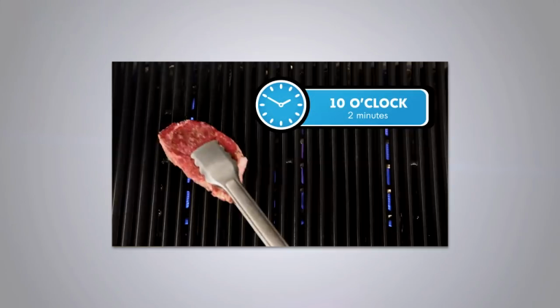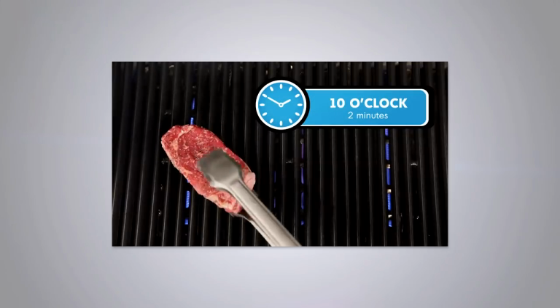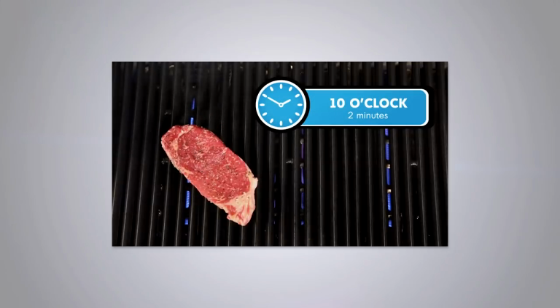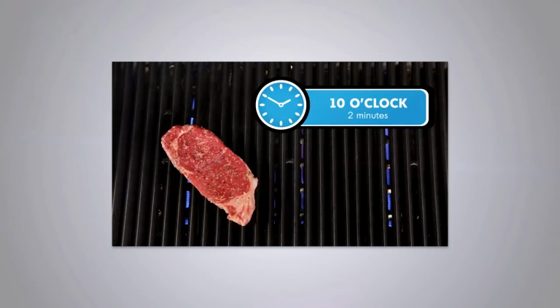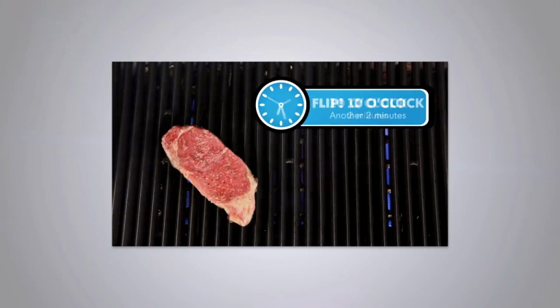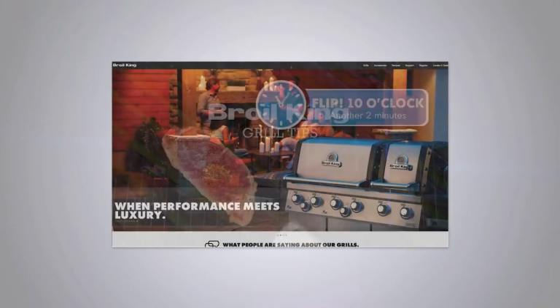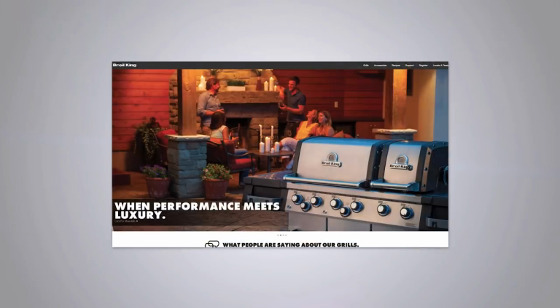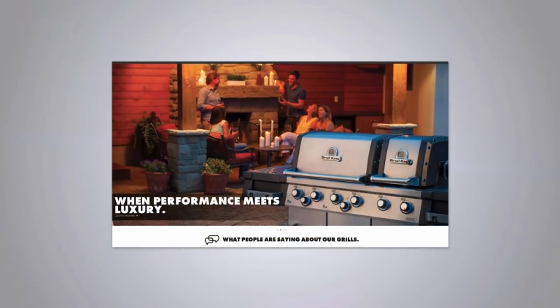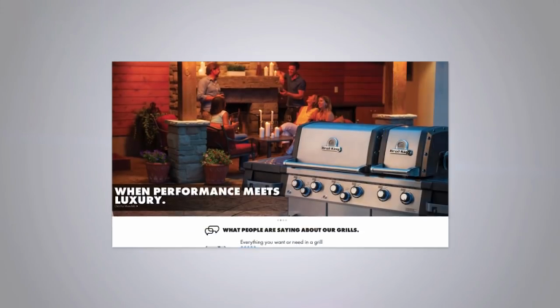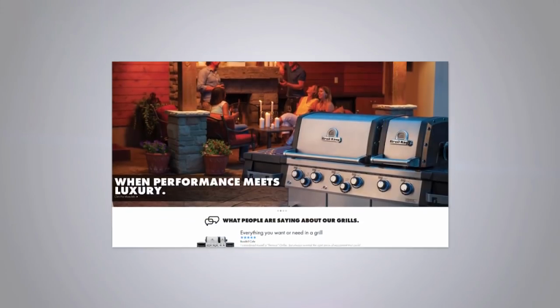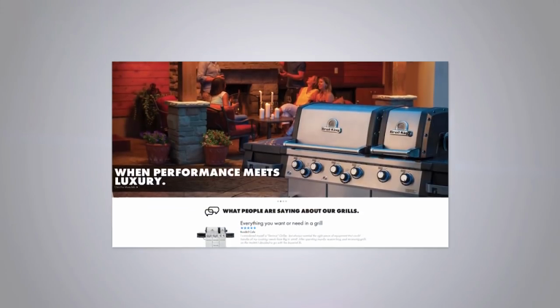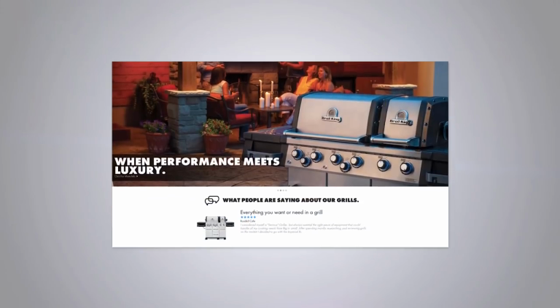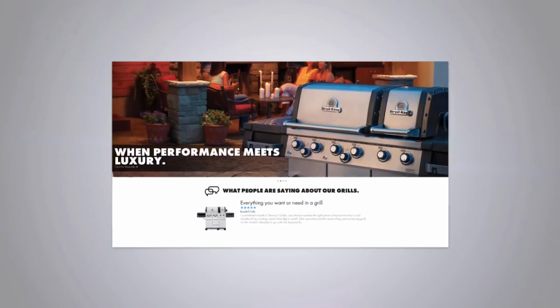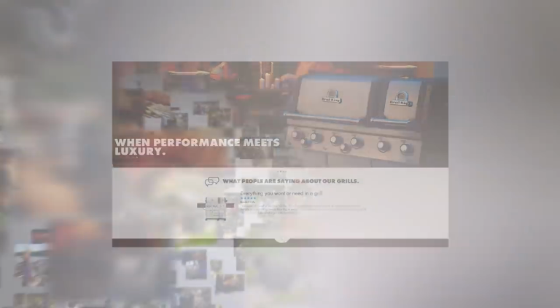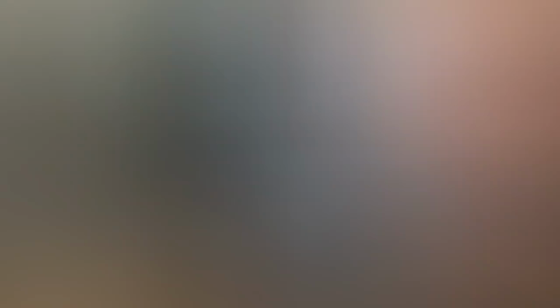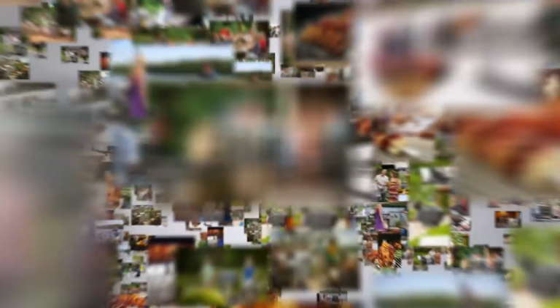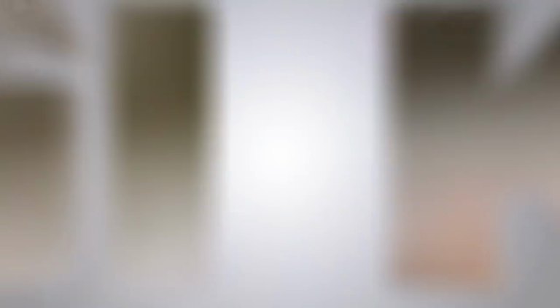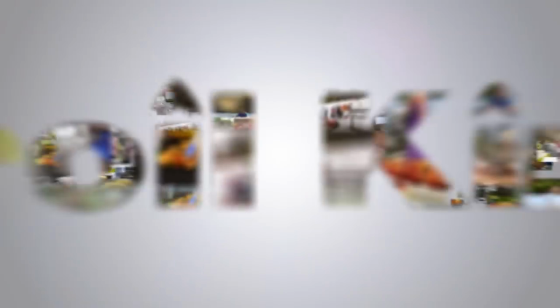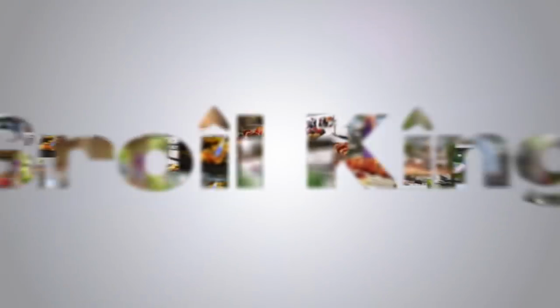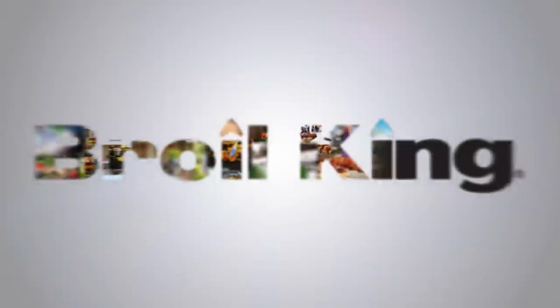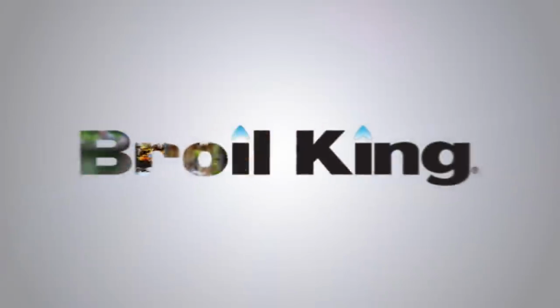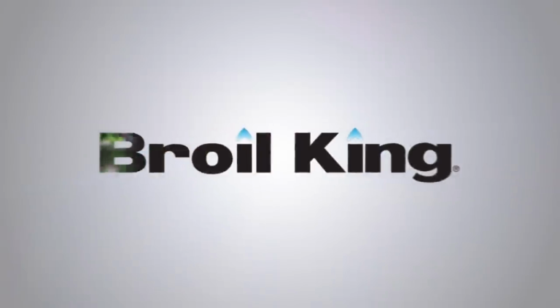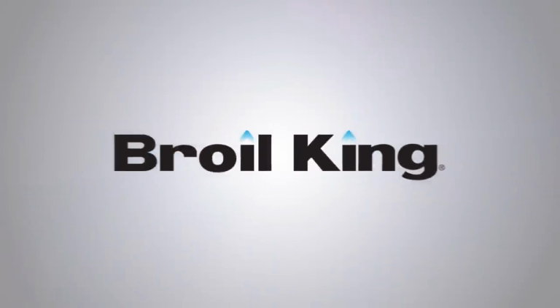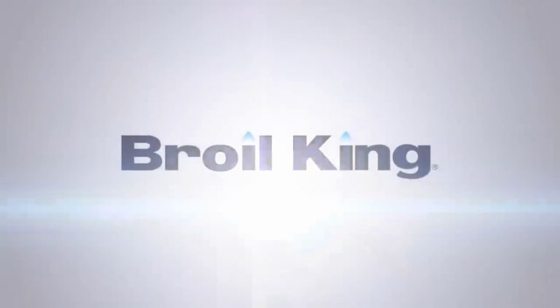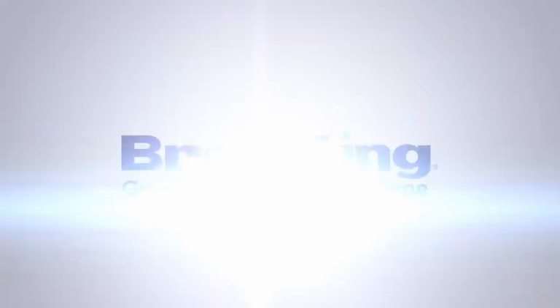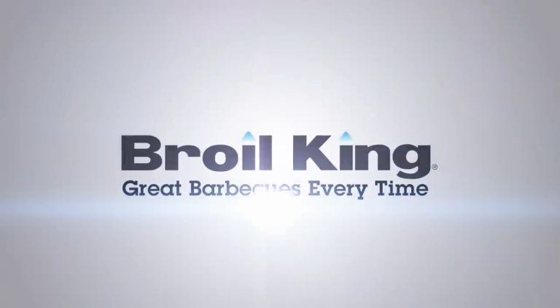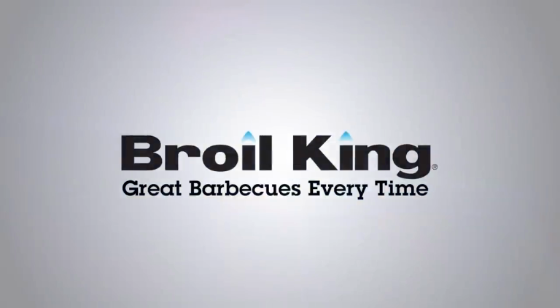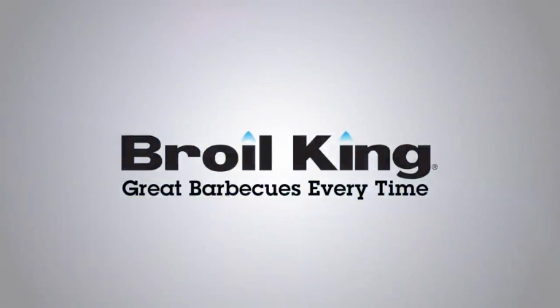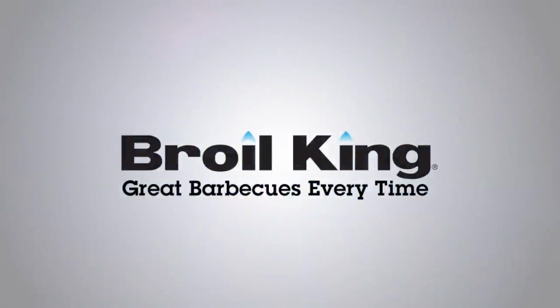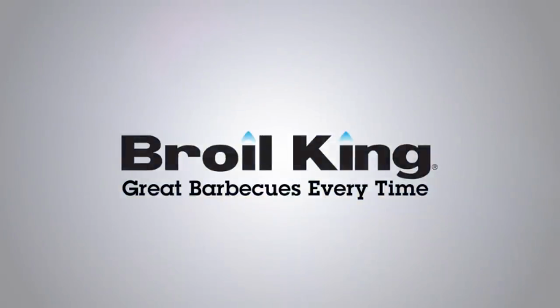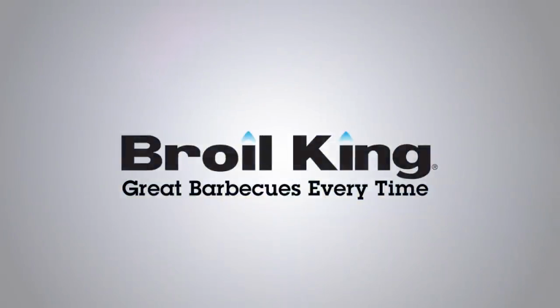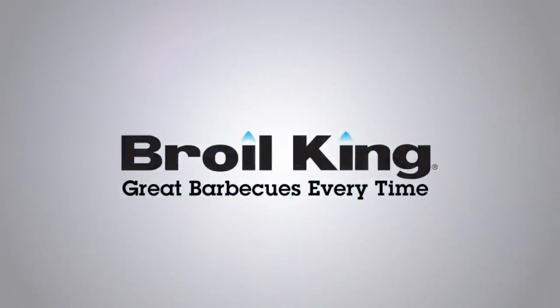For grilling tips and much more, go to broilkingbbq.com. Broil King — great barbecues every time.